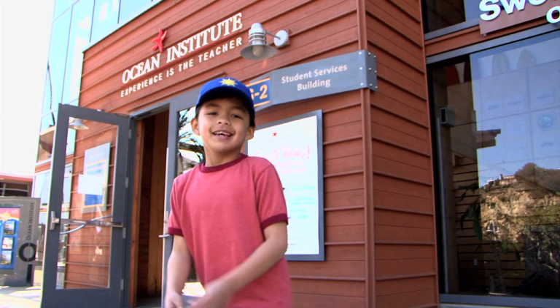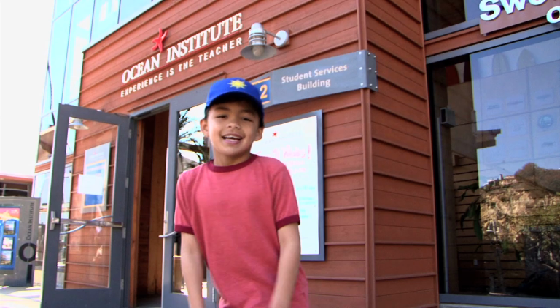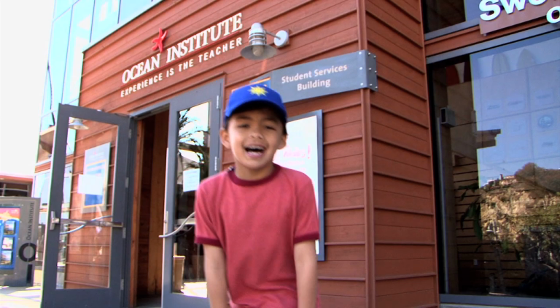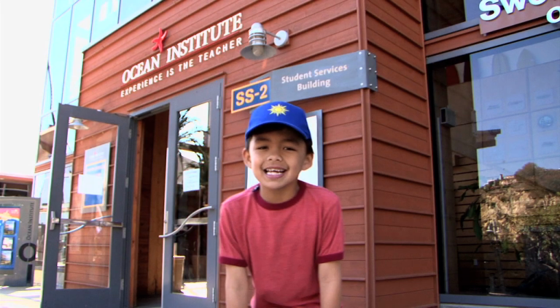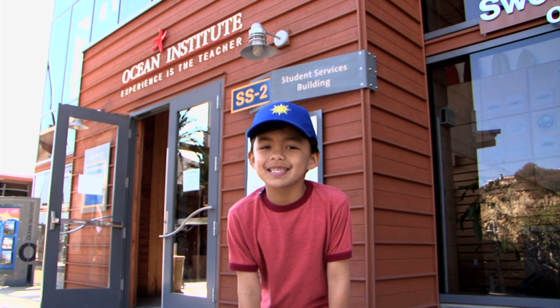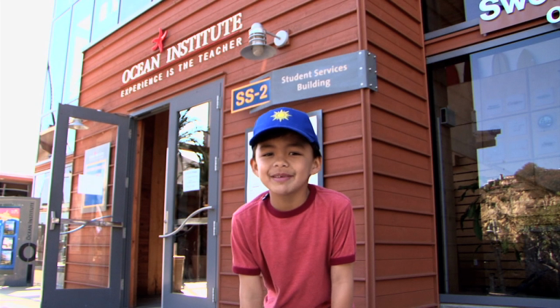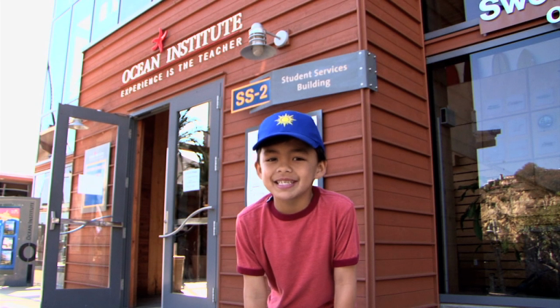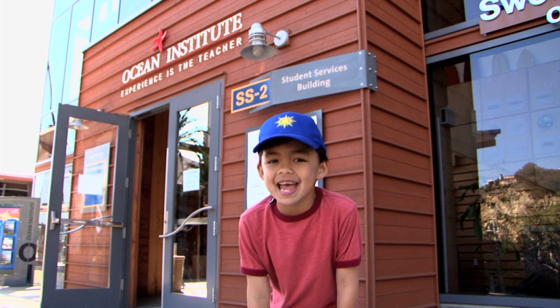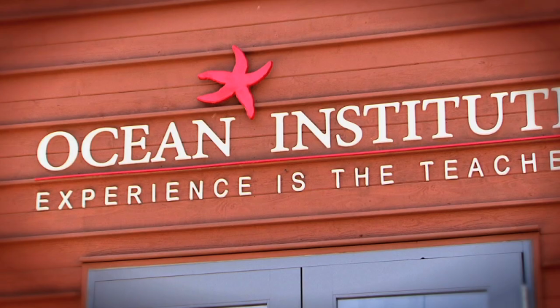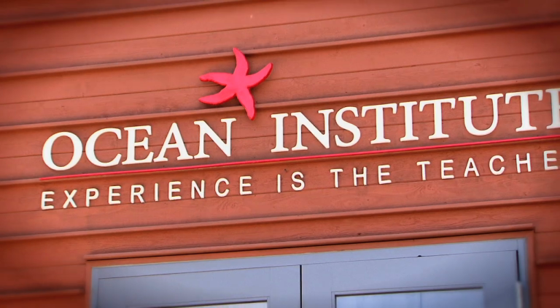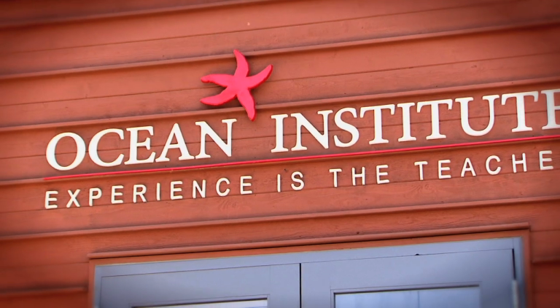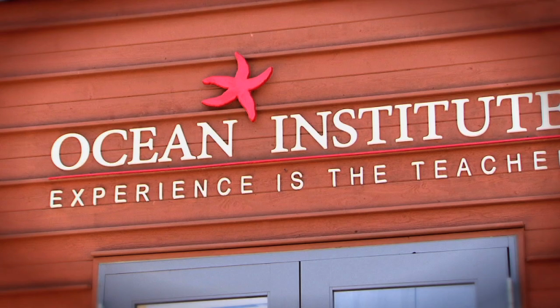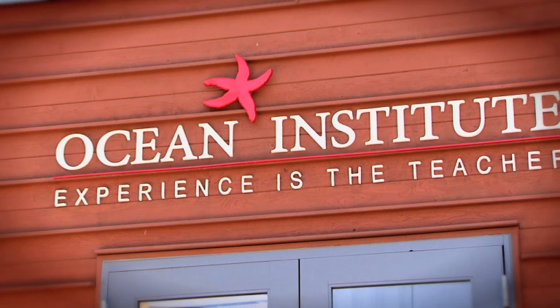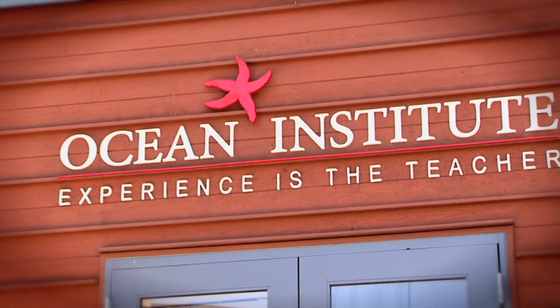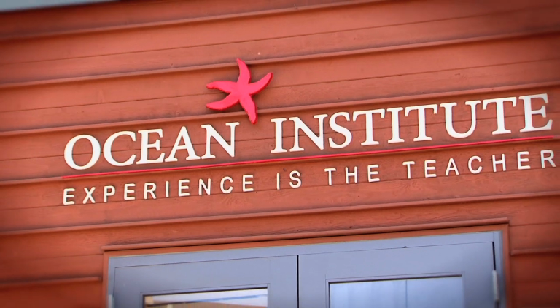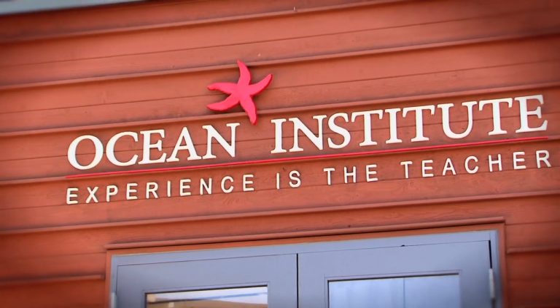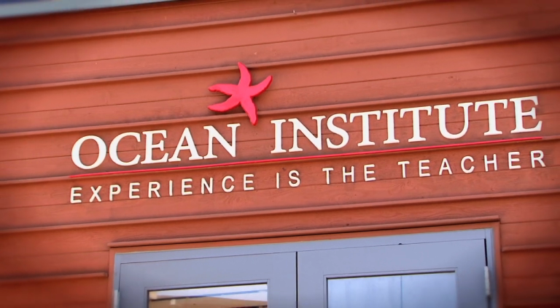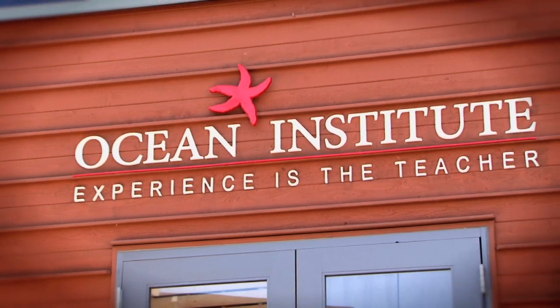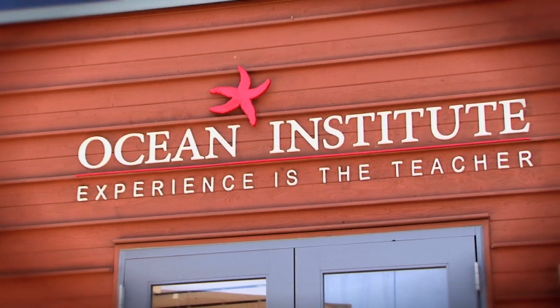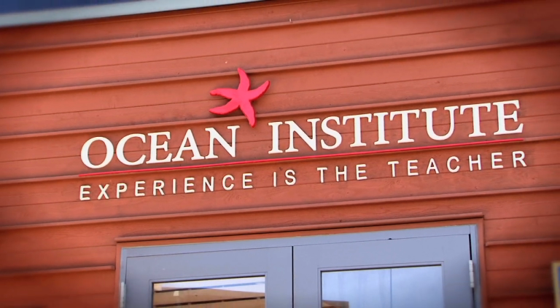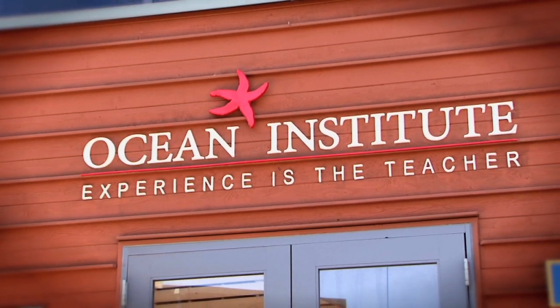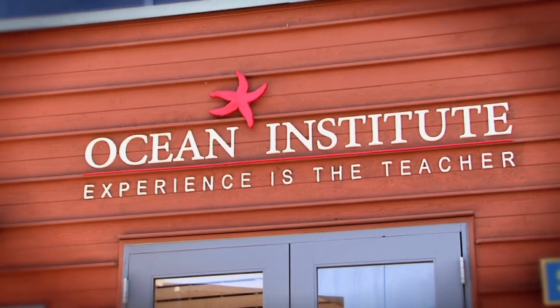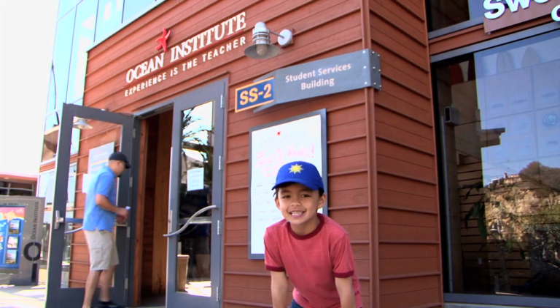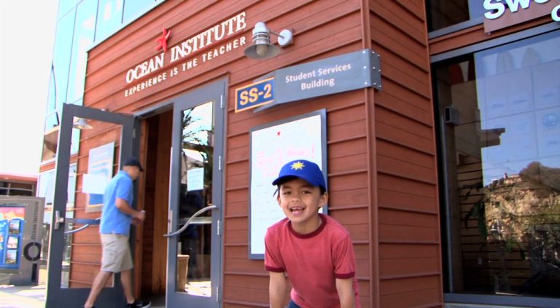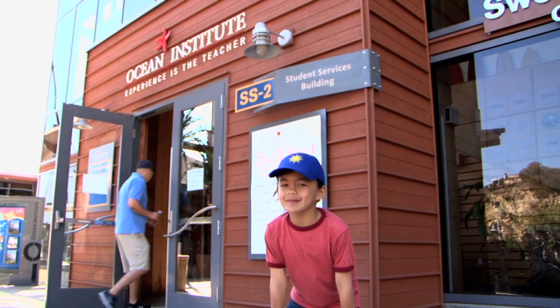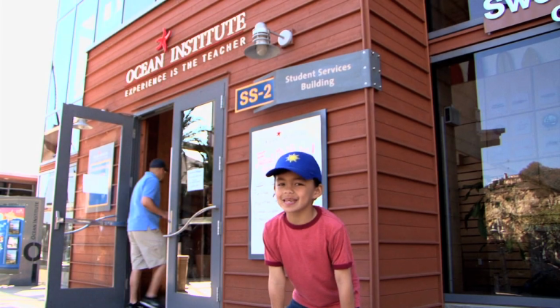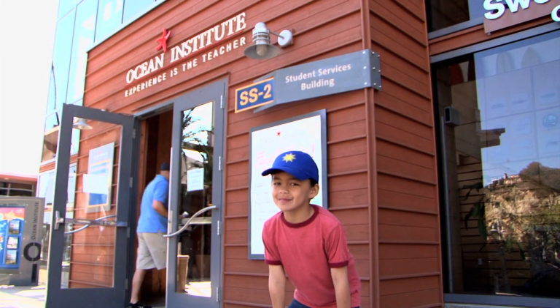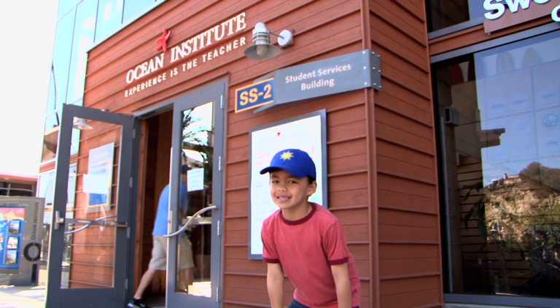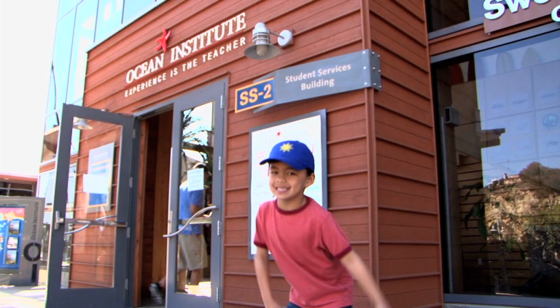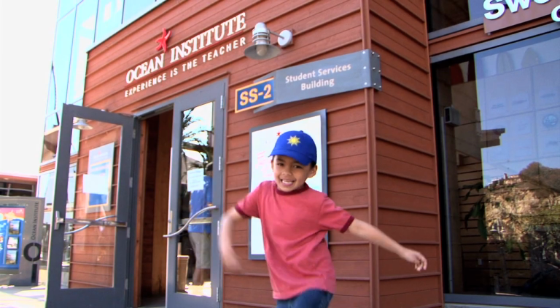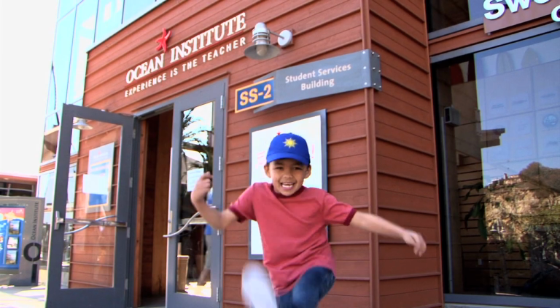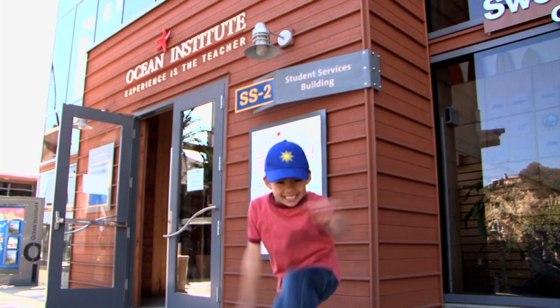Hi, it's me, Zaea. We're at Ocean Institute. Today I'm getting my sea legs.